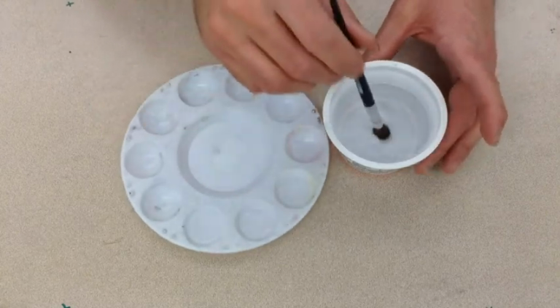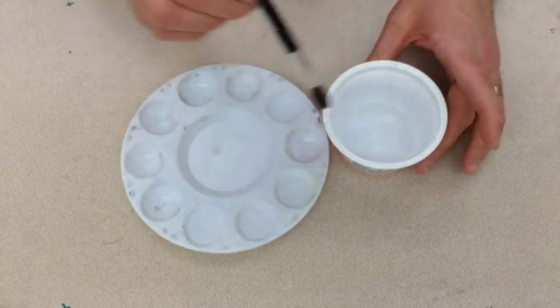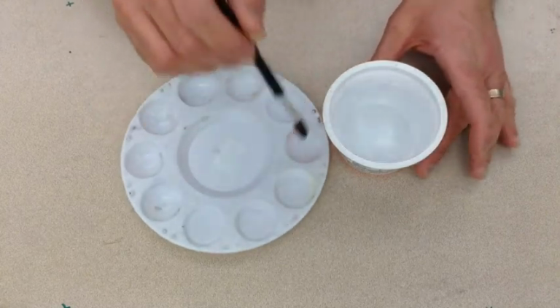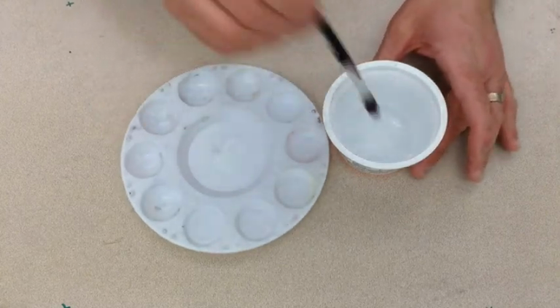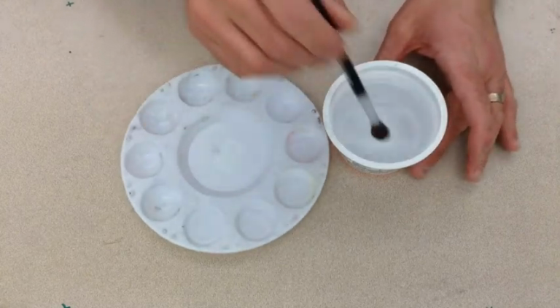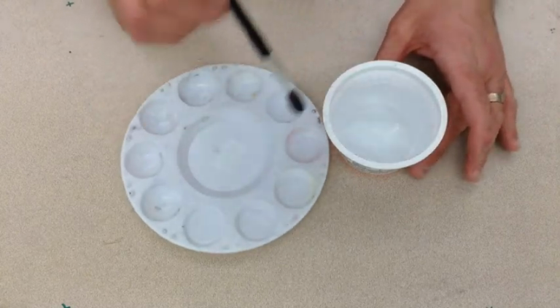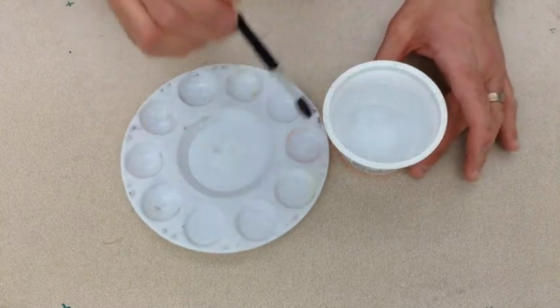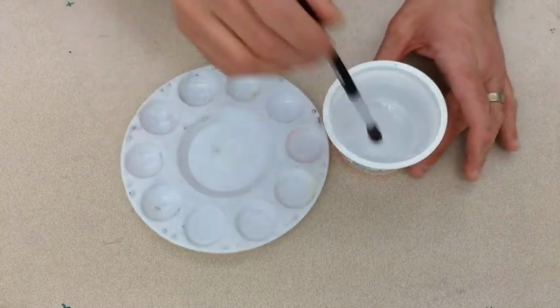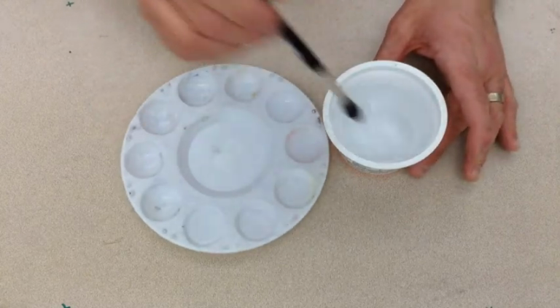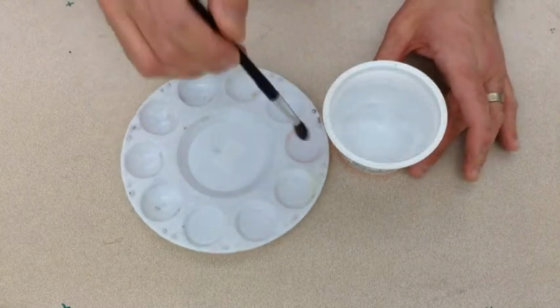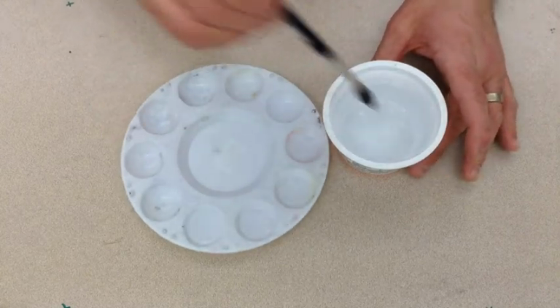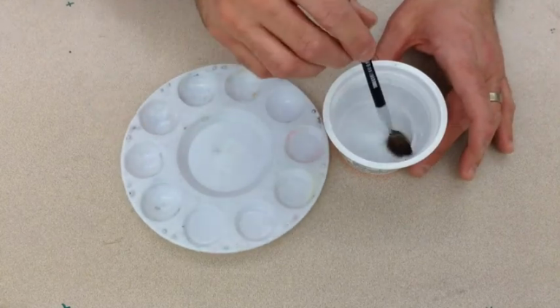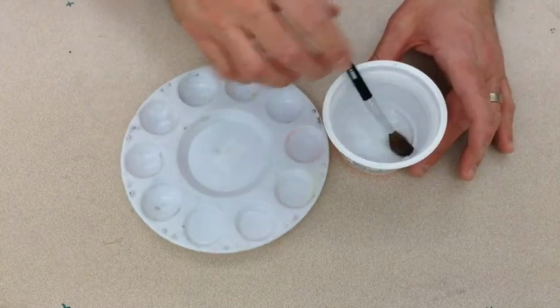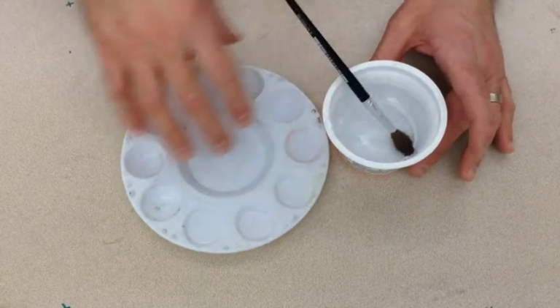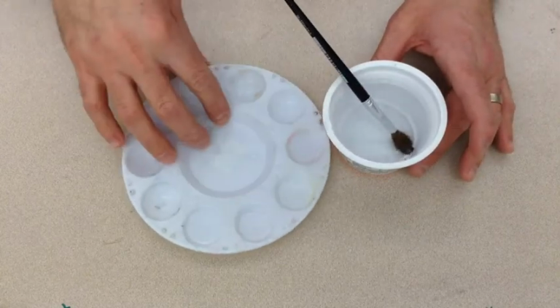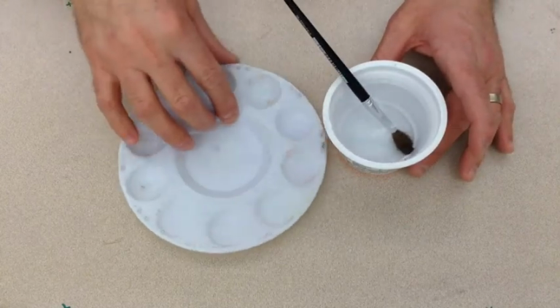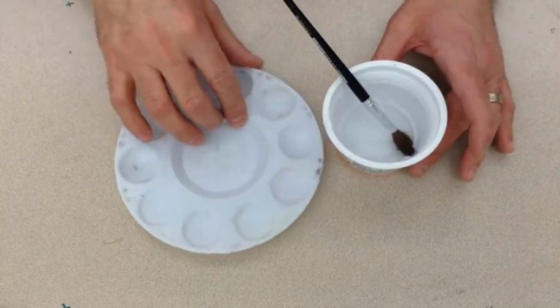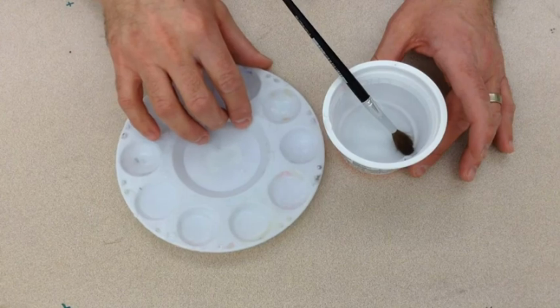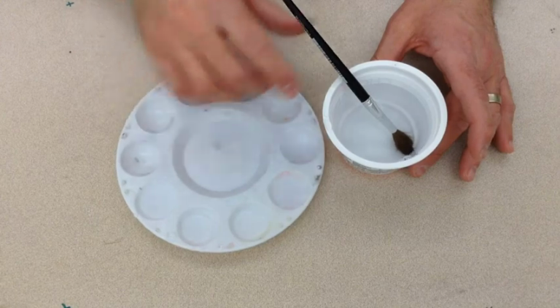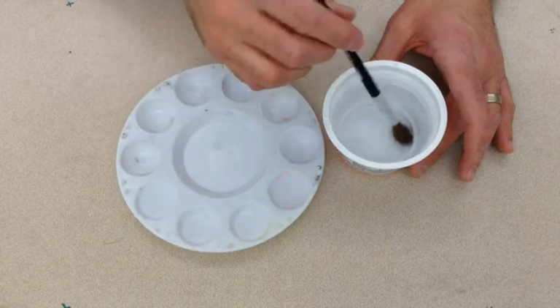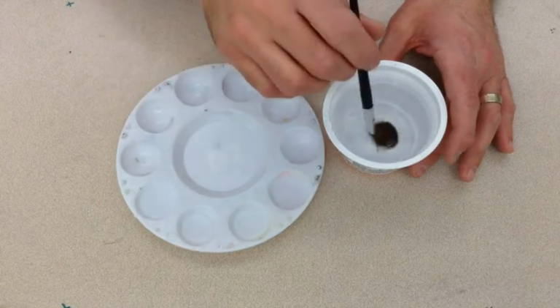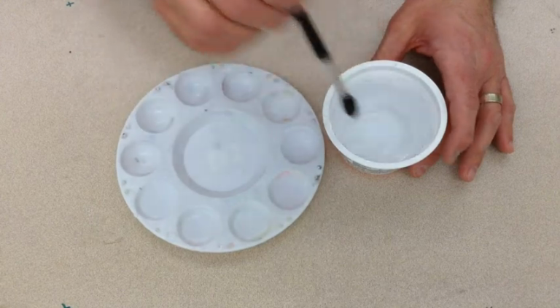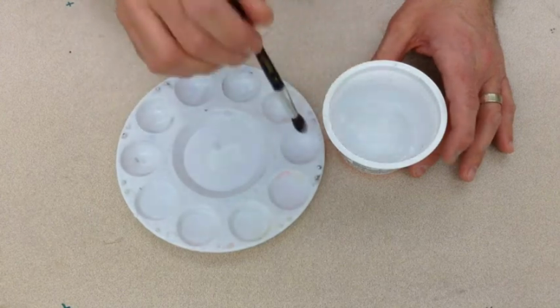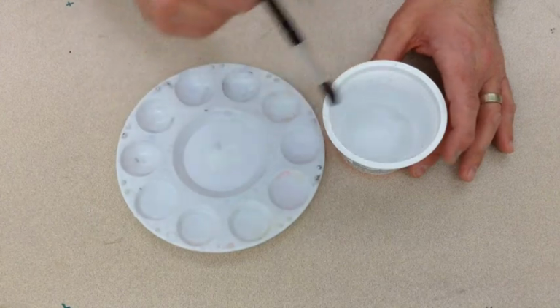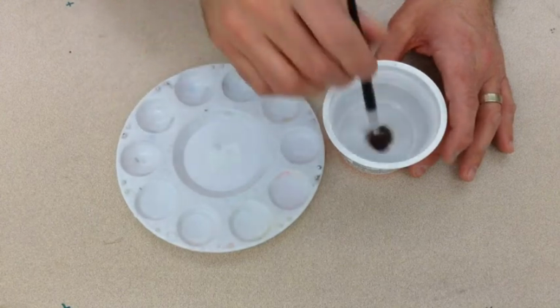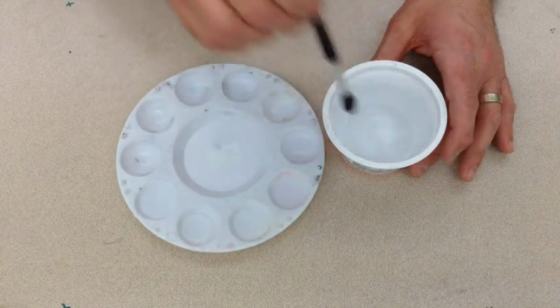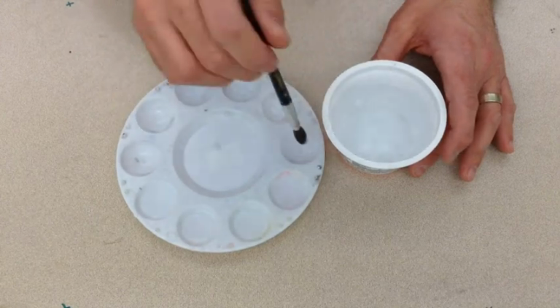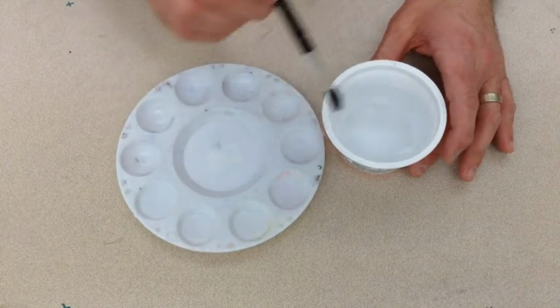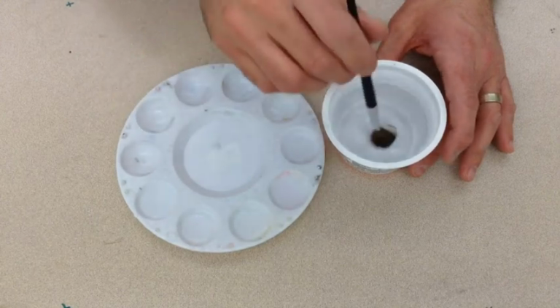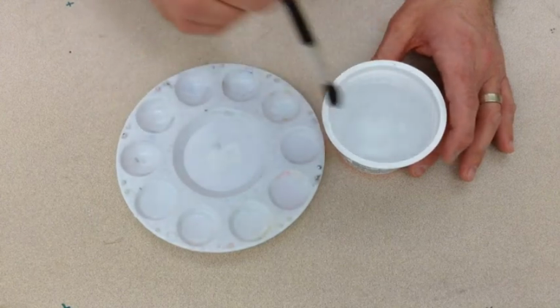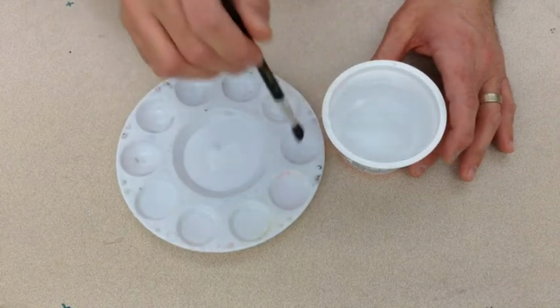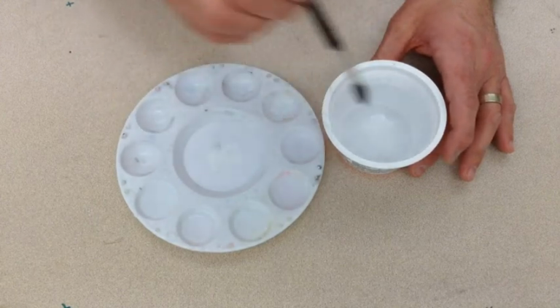The more water you put in, the lighter the color will be. The less water you put in, the darker the color will be.